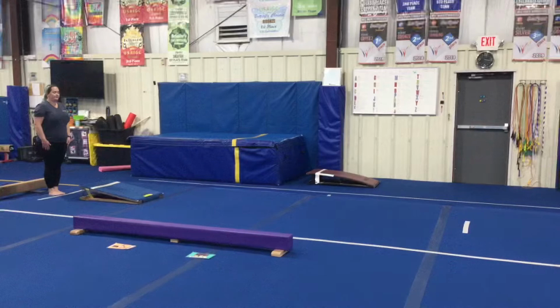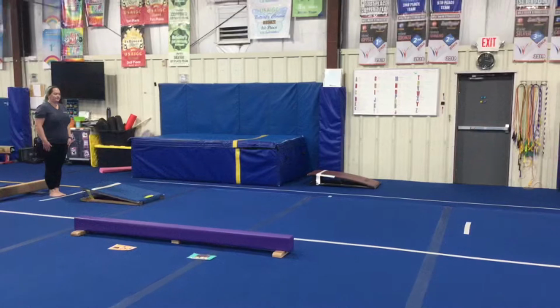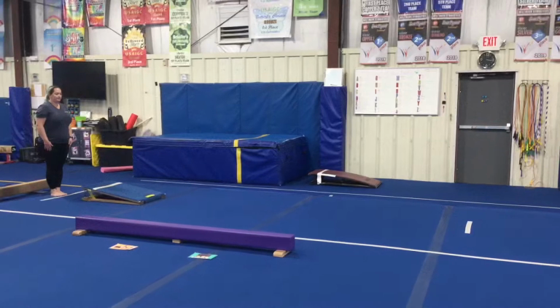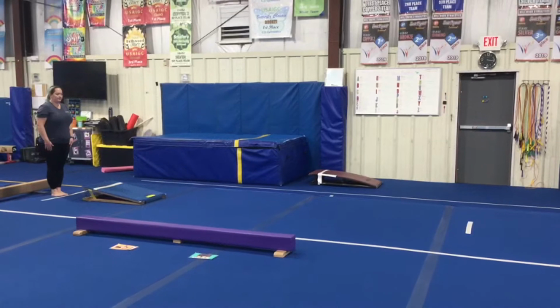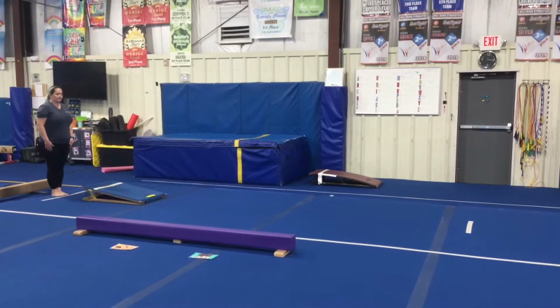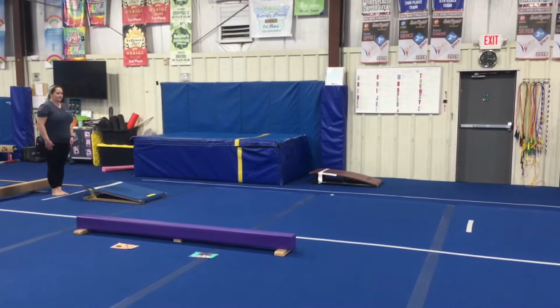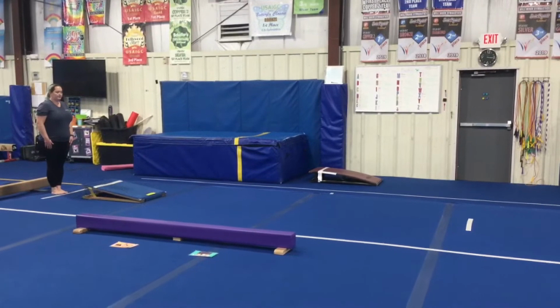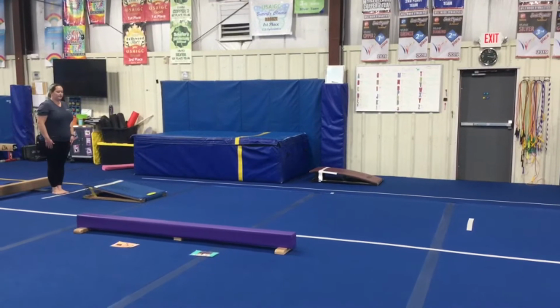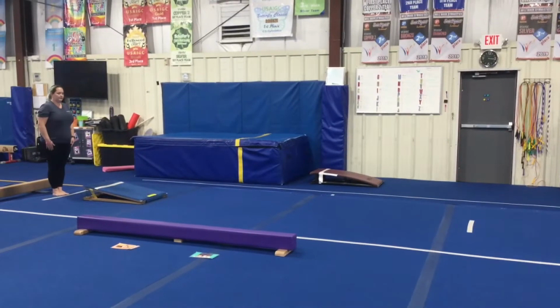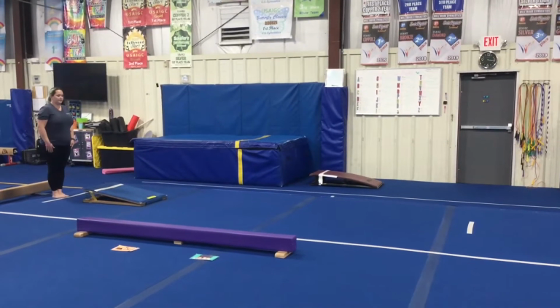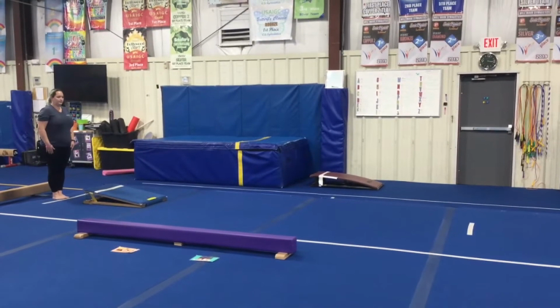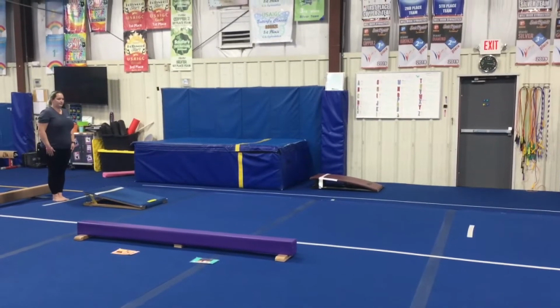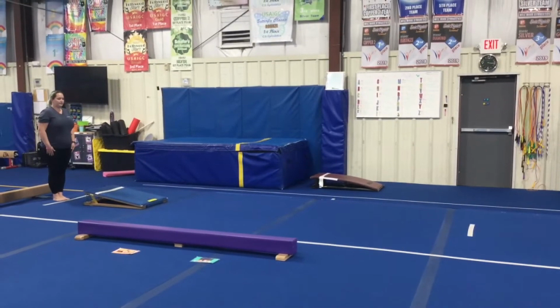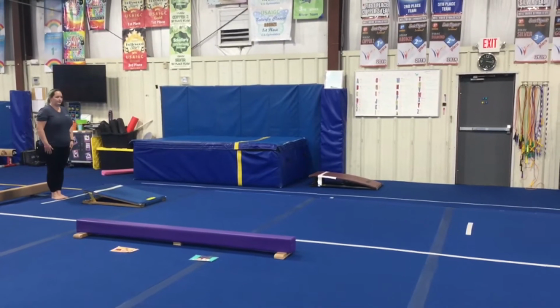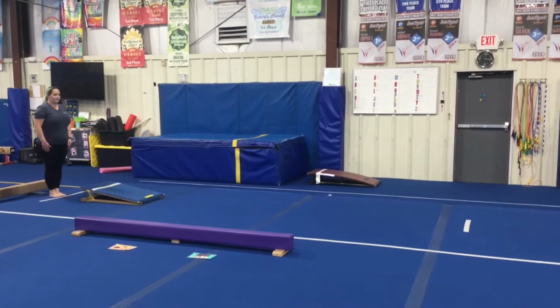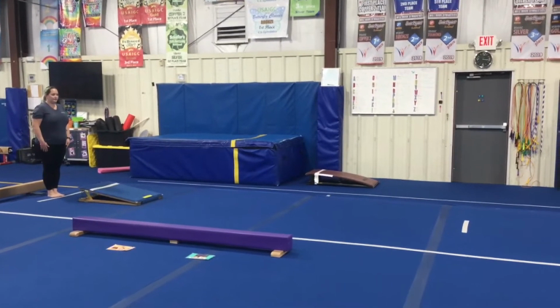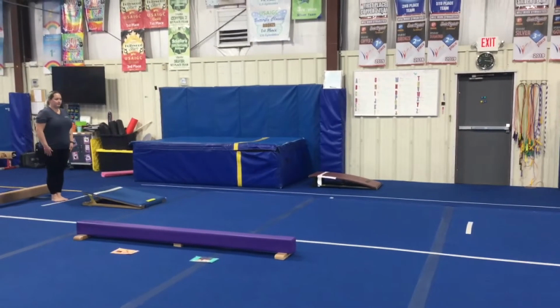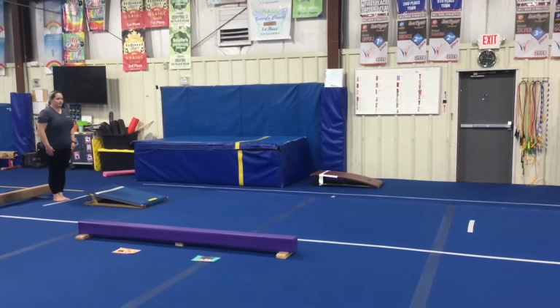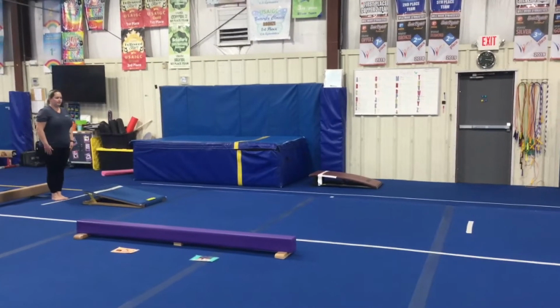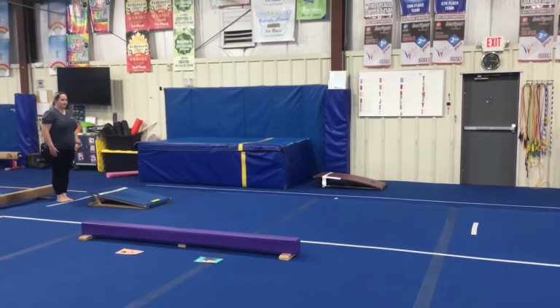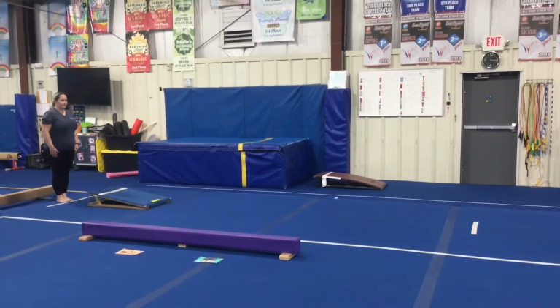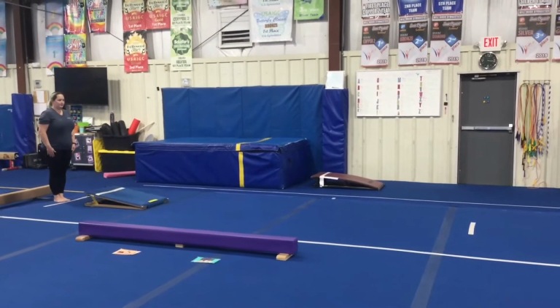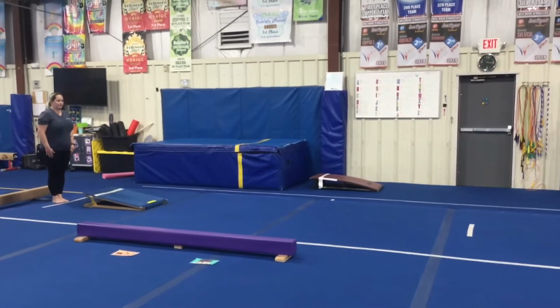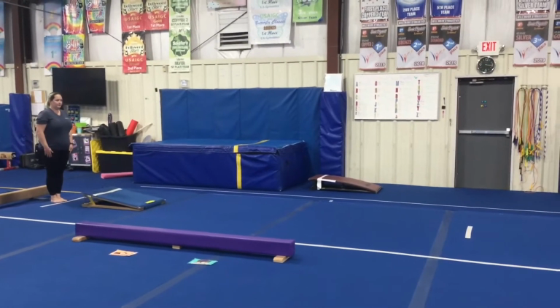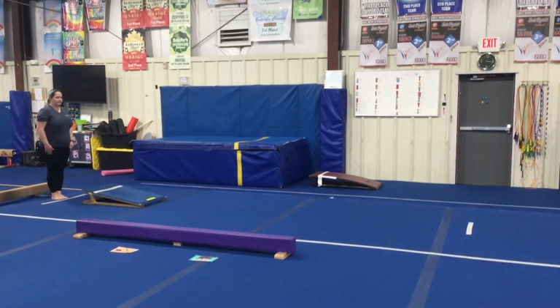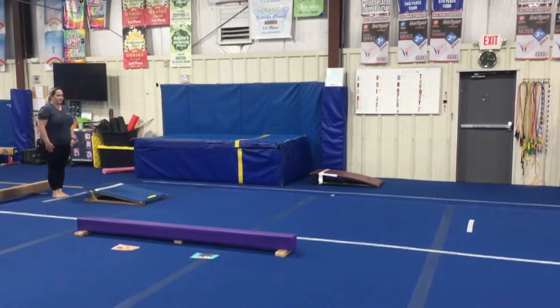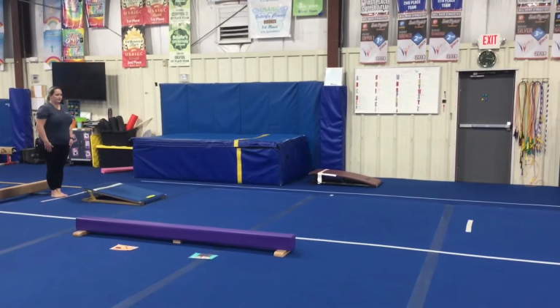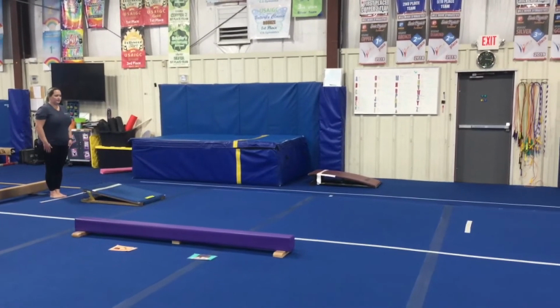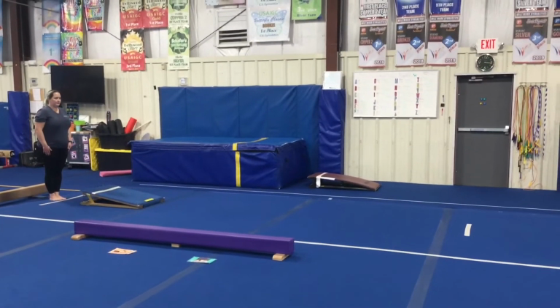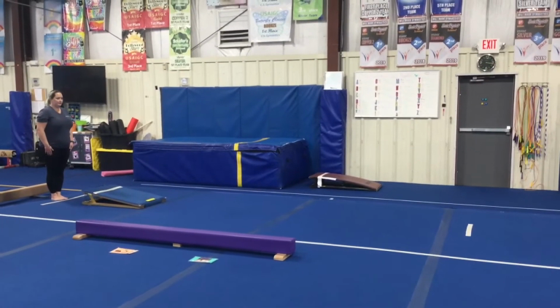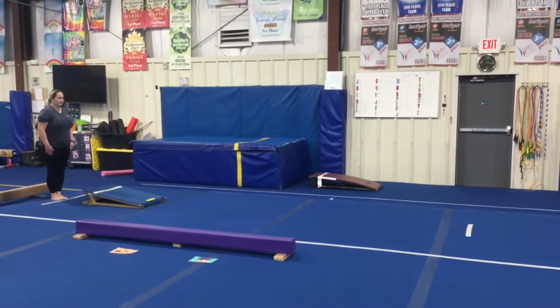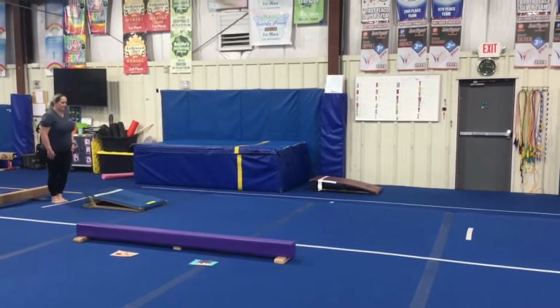Hi, this is Fall Level 1, Week 3 and 4 Lesson Plans. First, we have our vault stations.